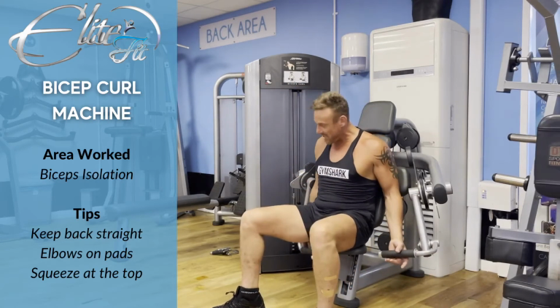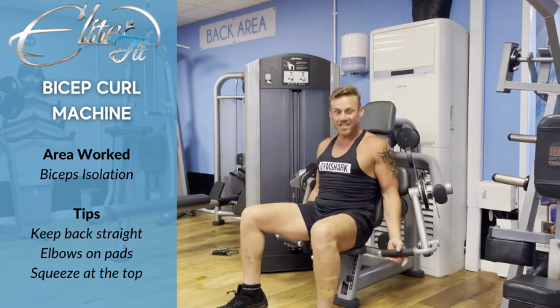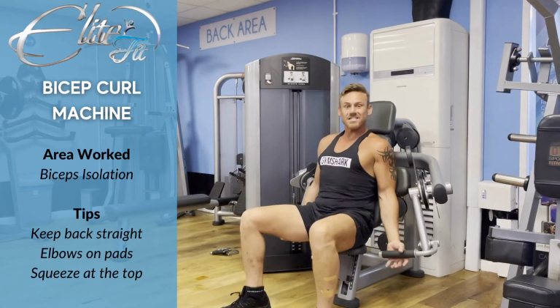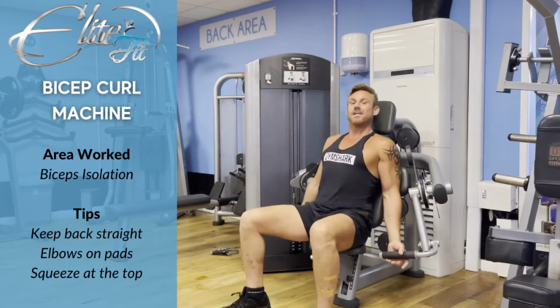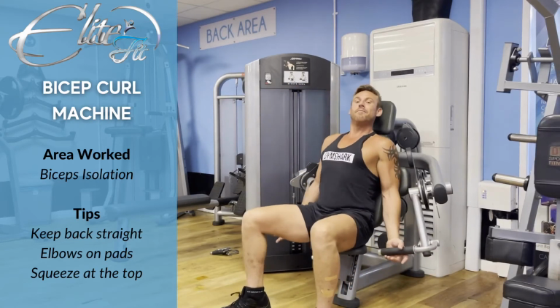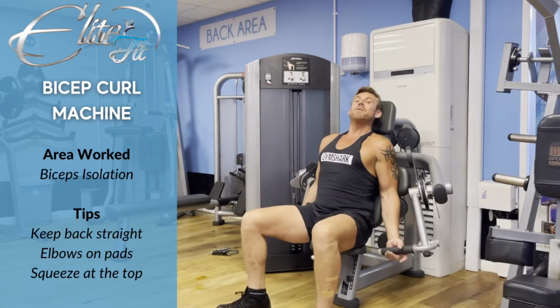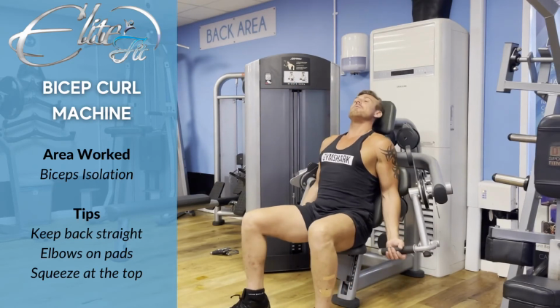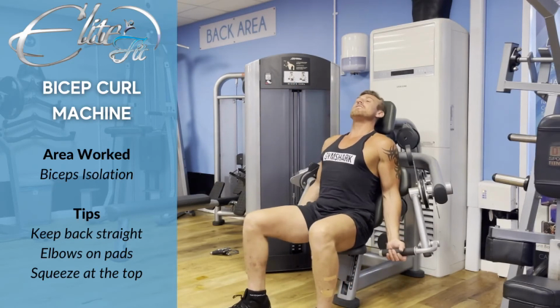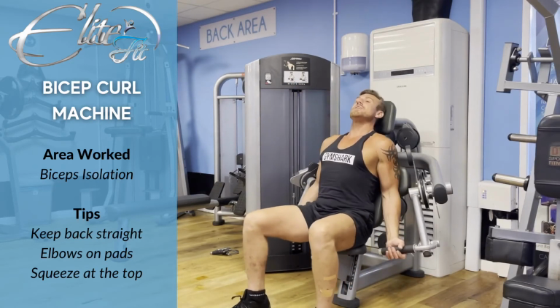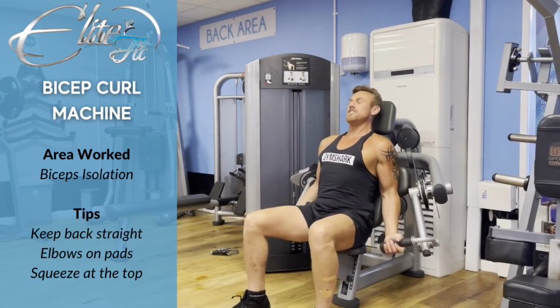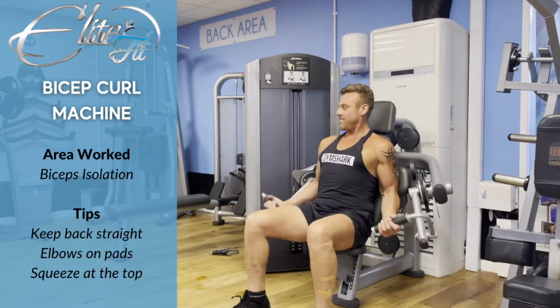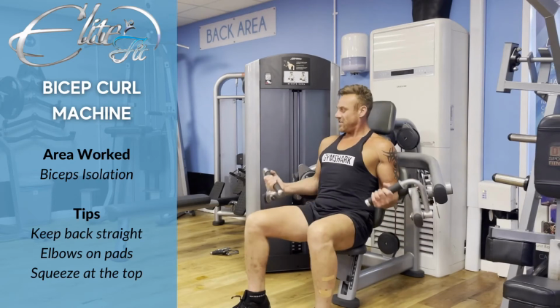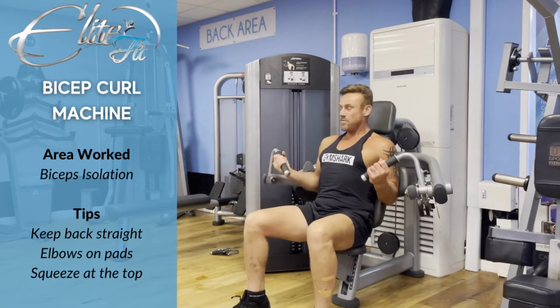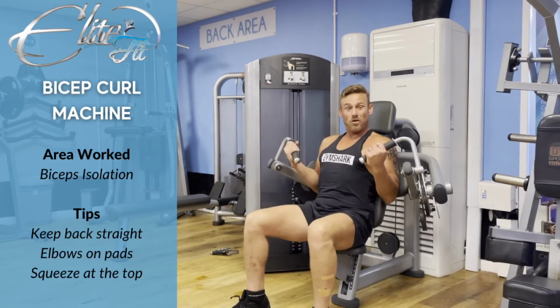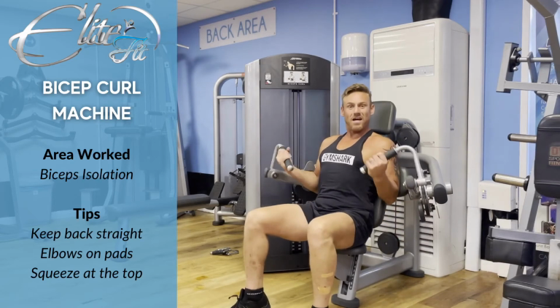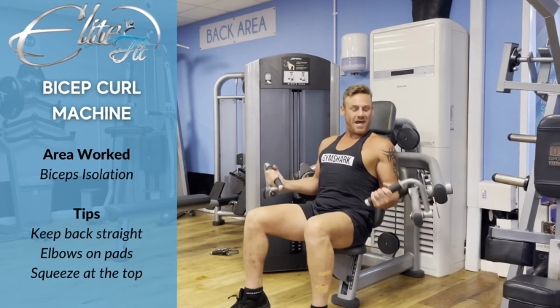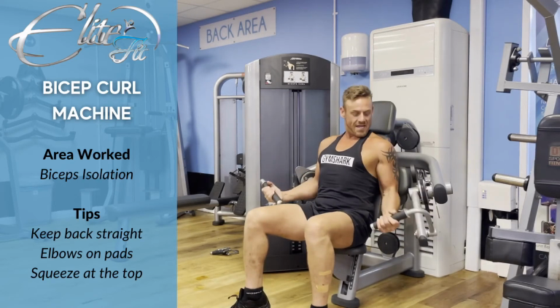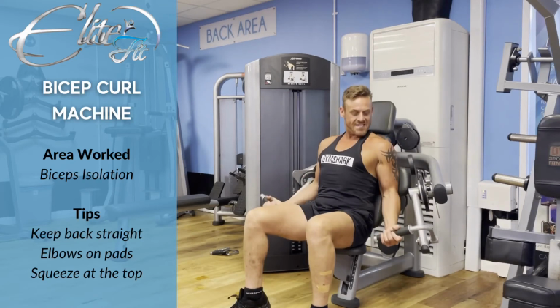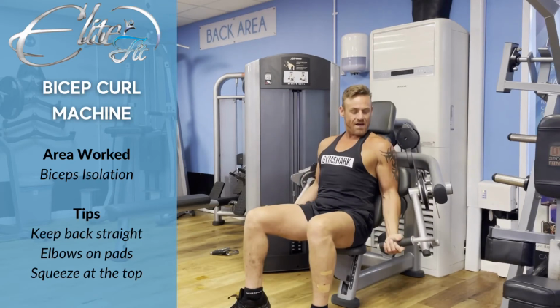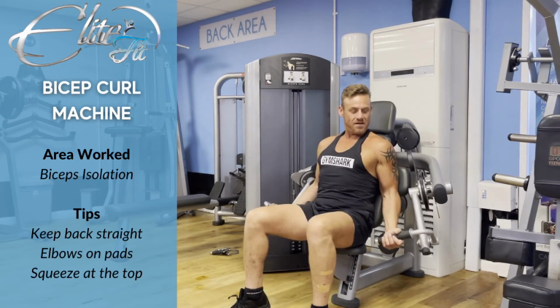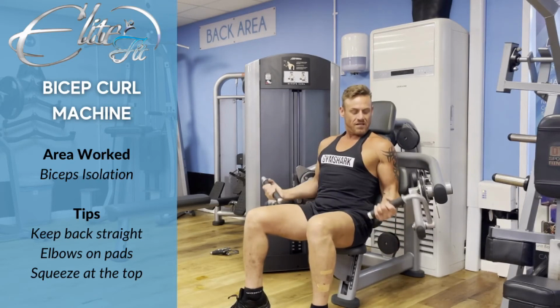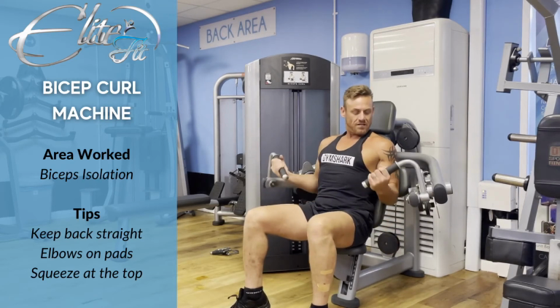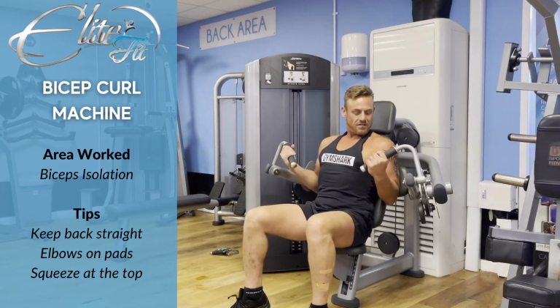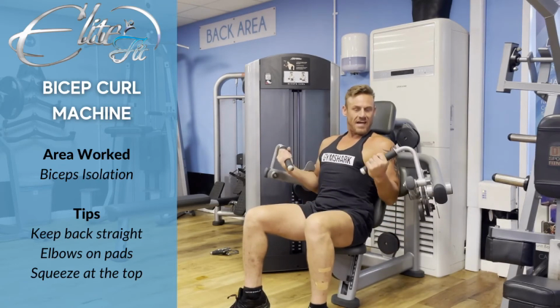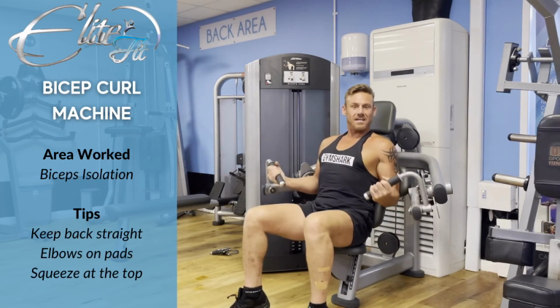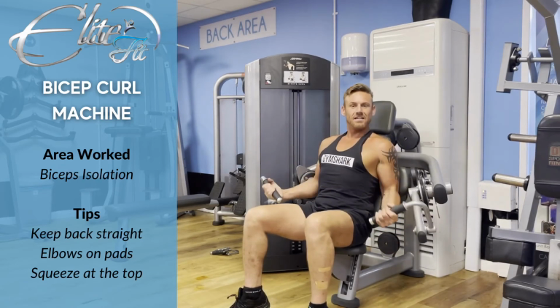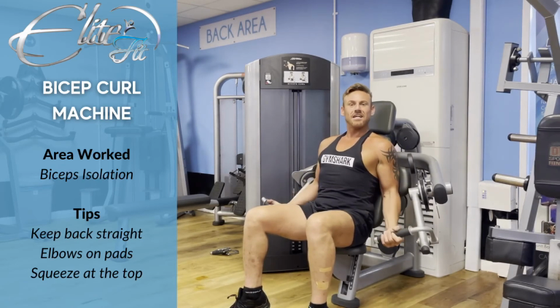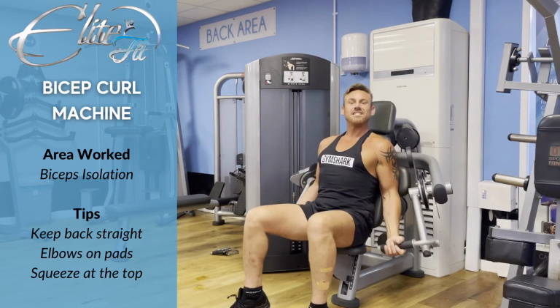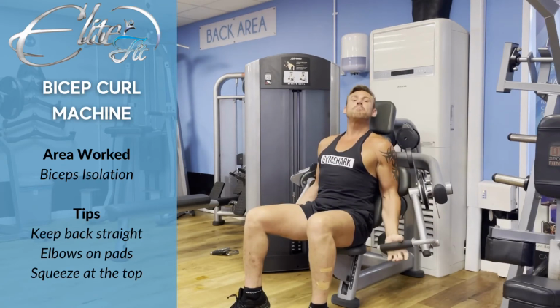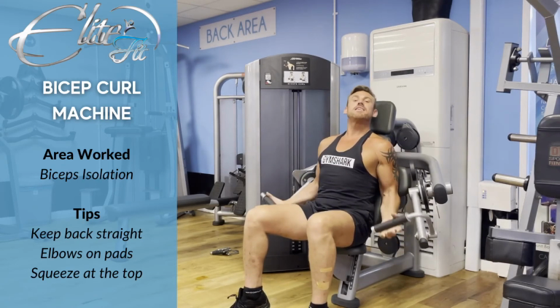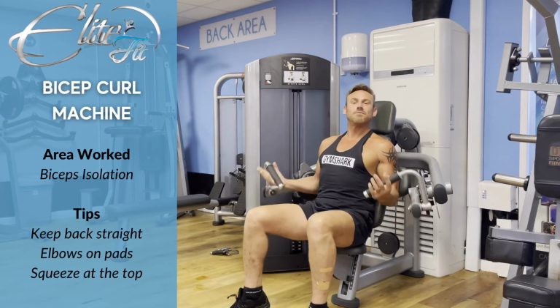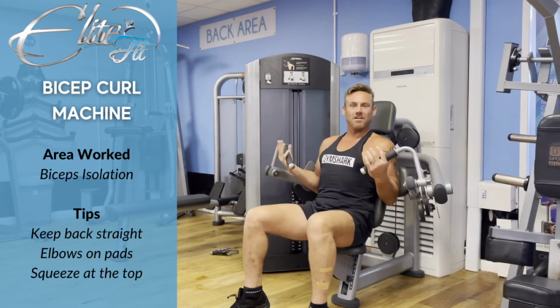You give it a good pull up like that, and back down. That's the bicep curl.